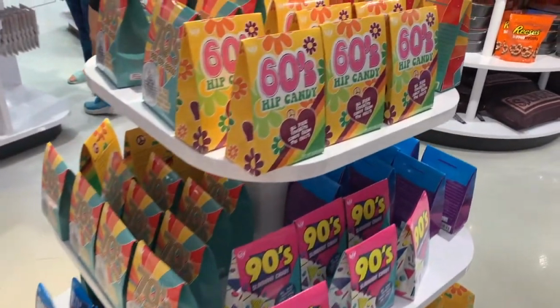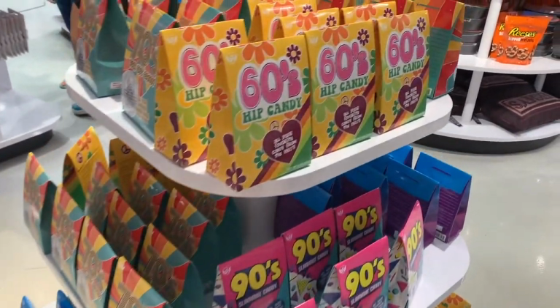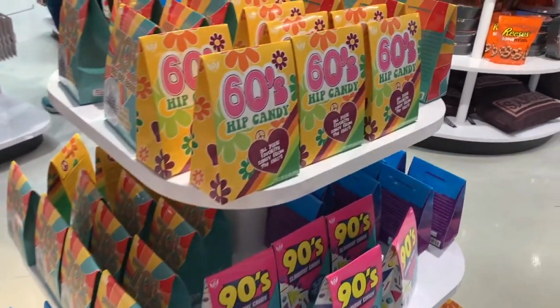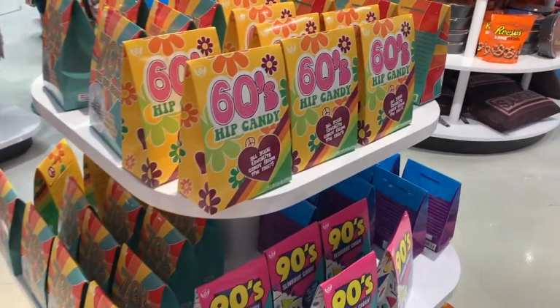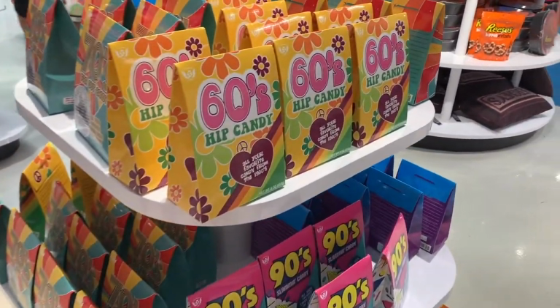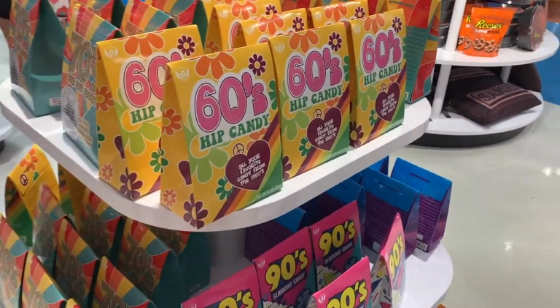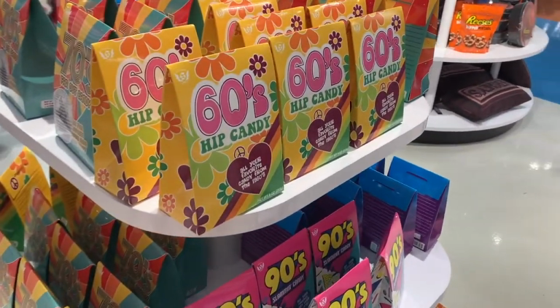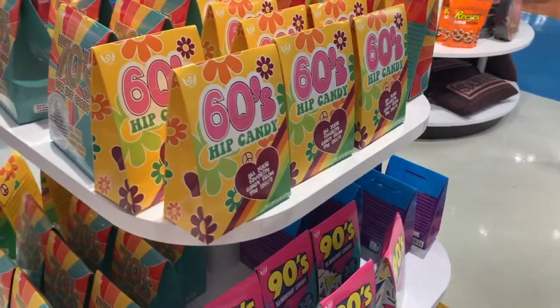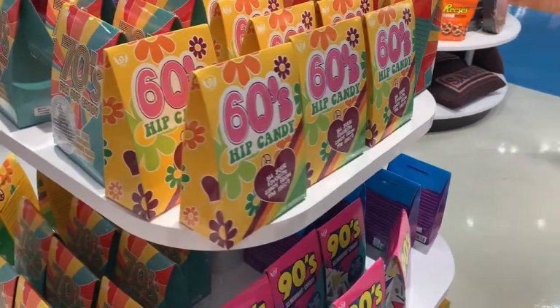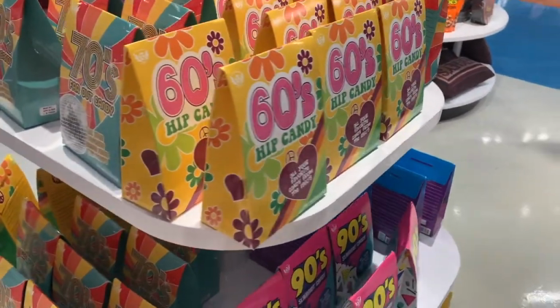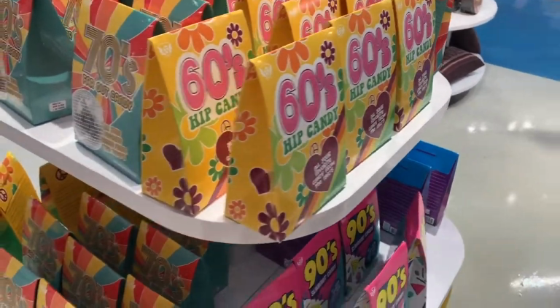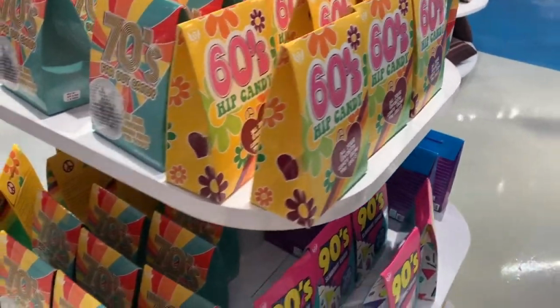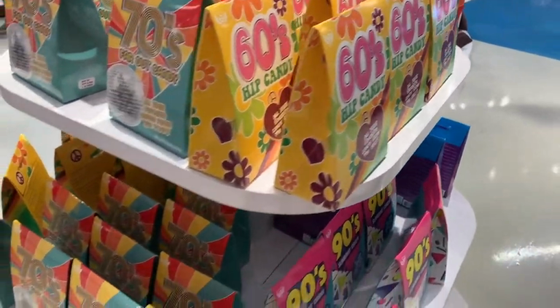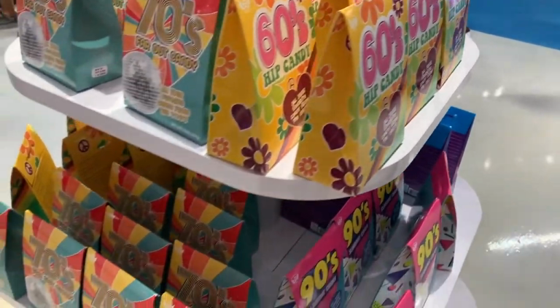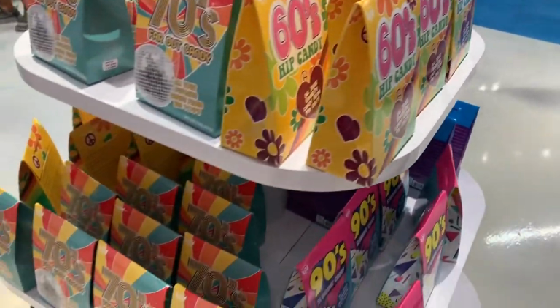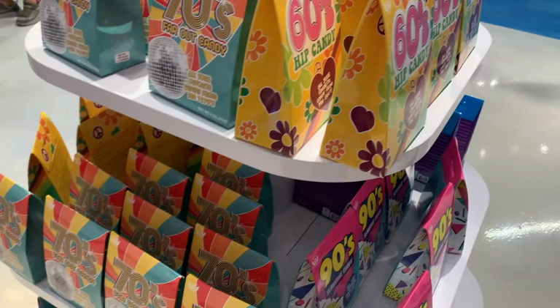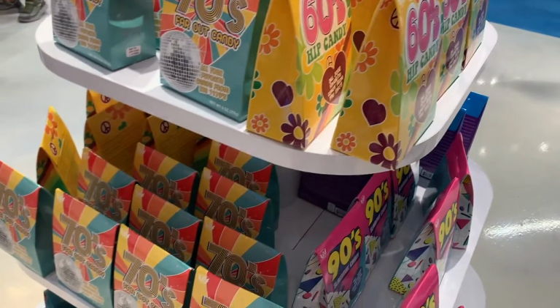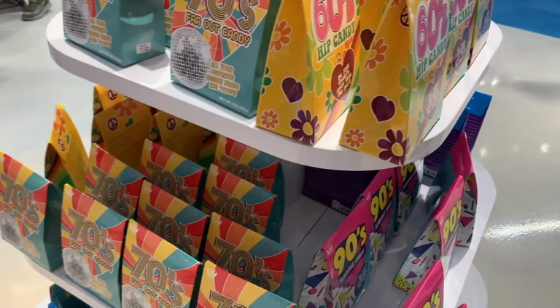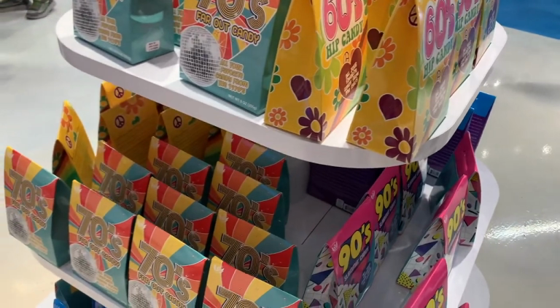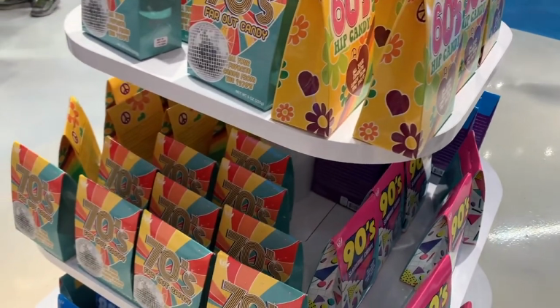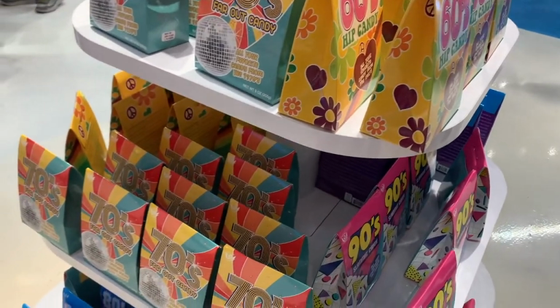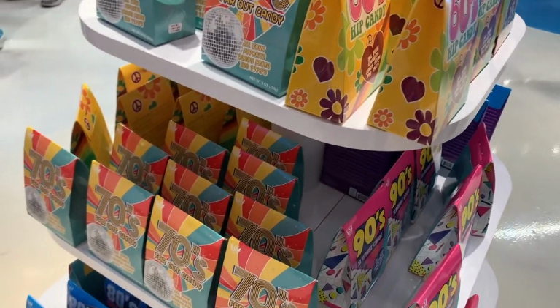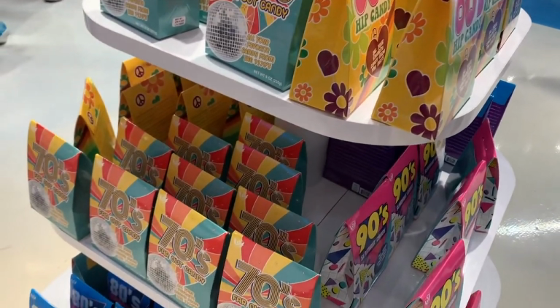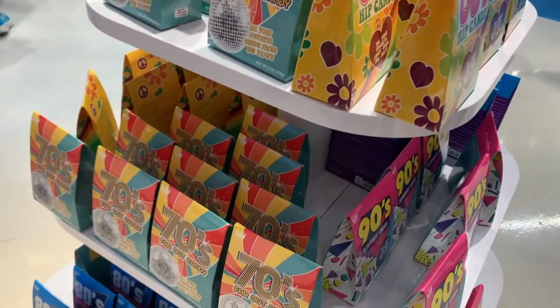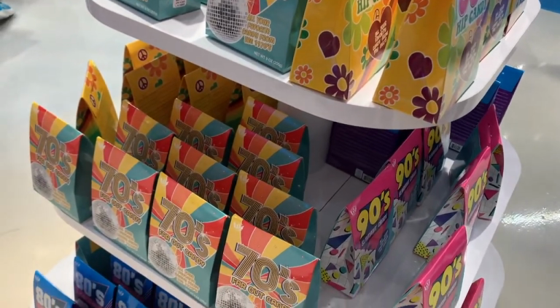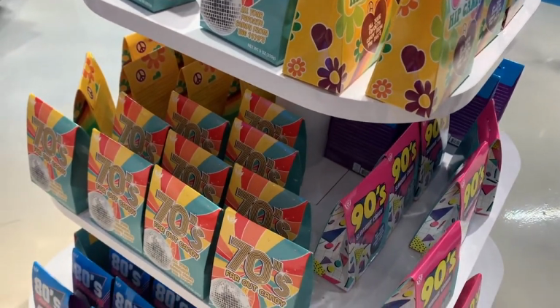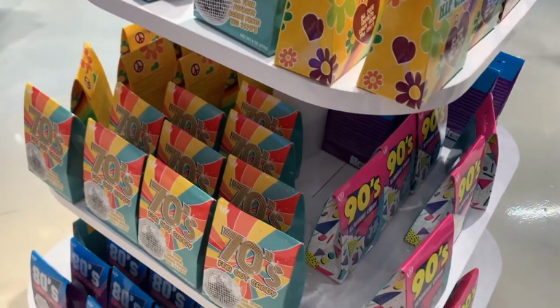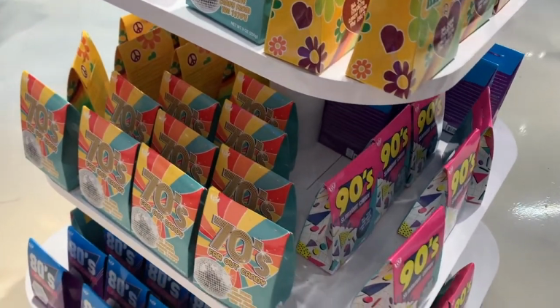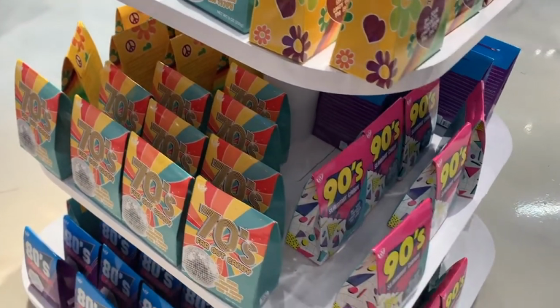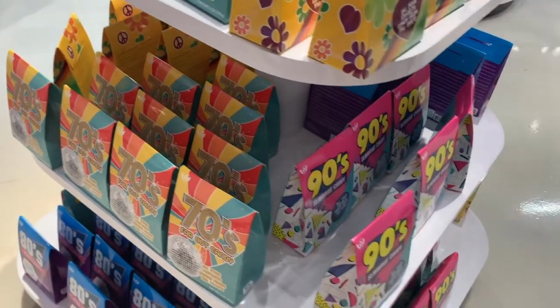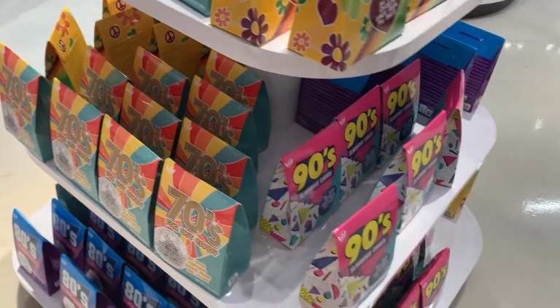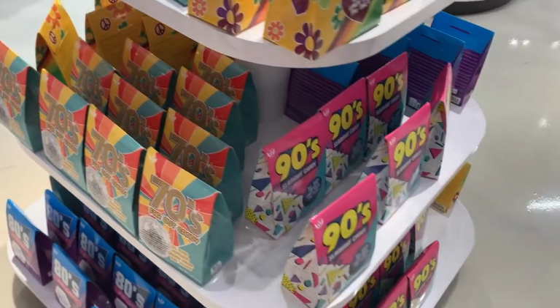Ron and I were just showing the kids some of the candies we used to eat when we were kids.